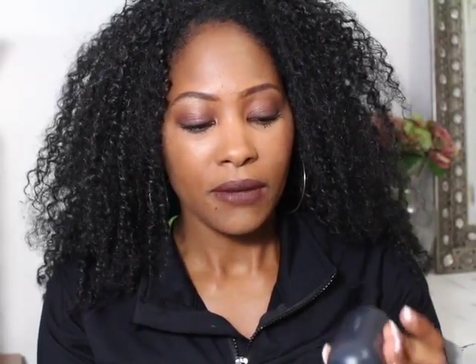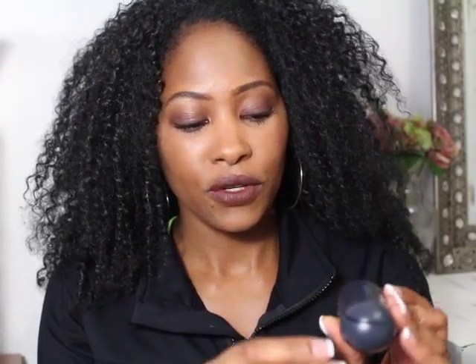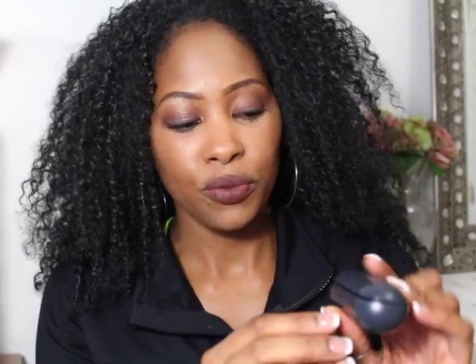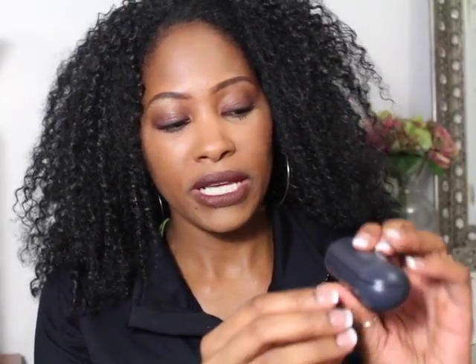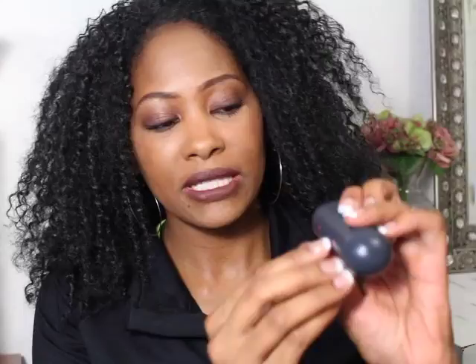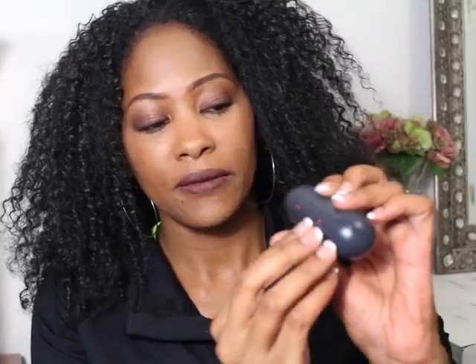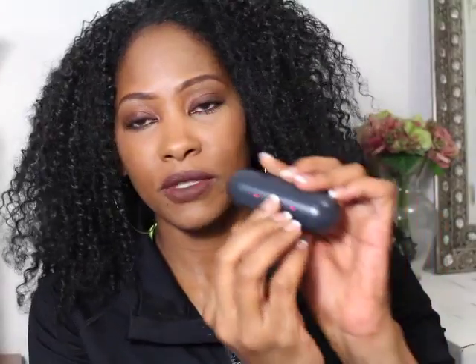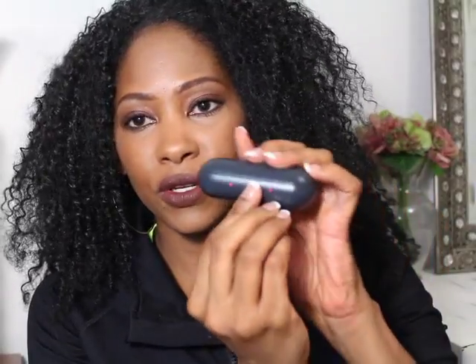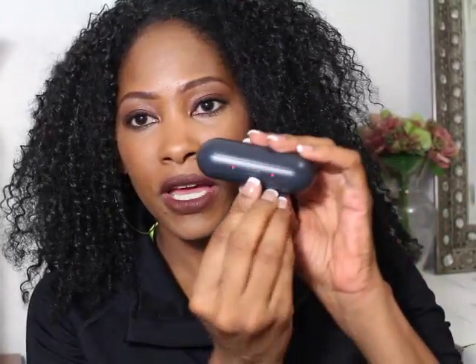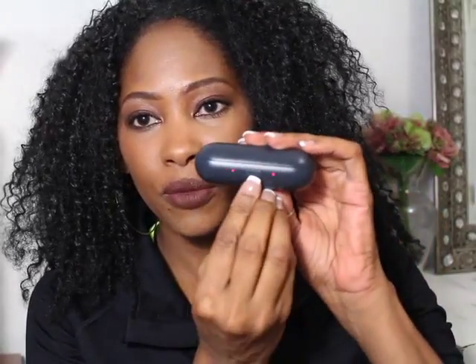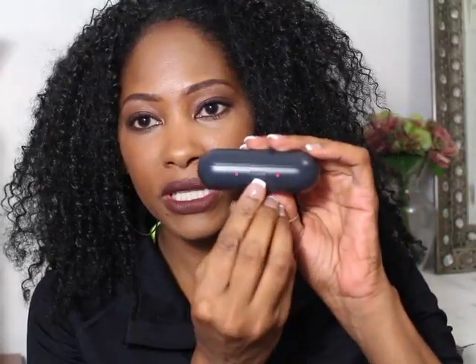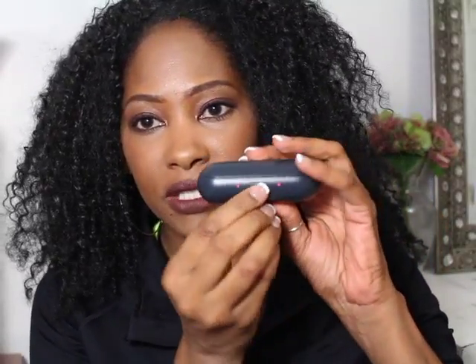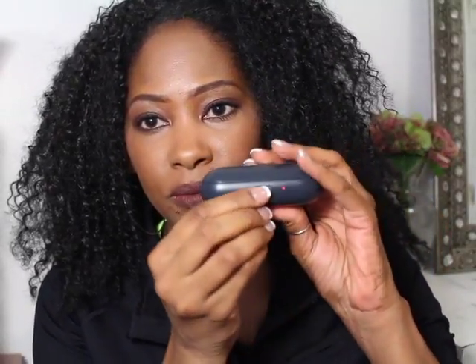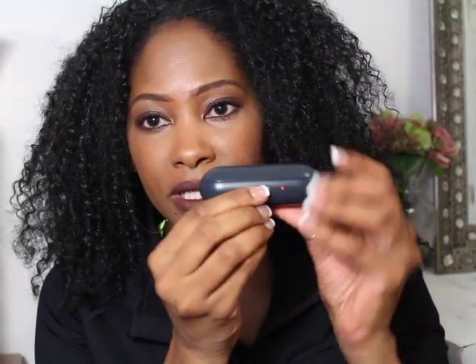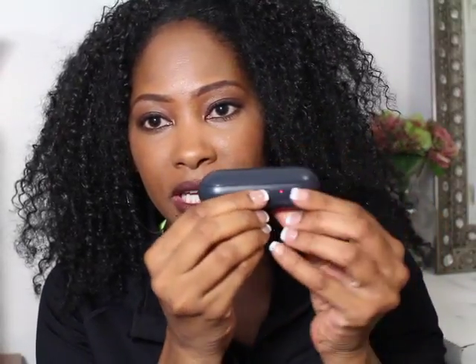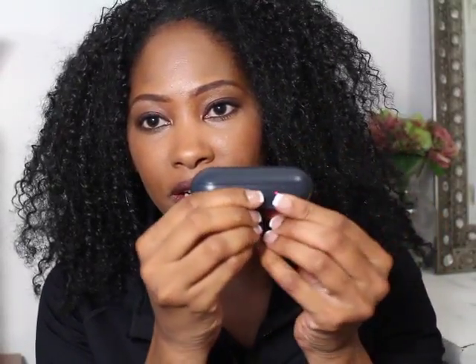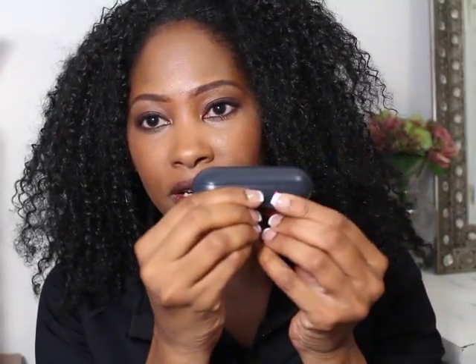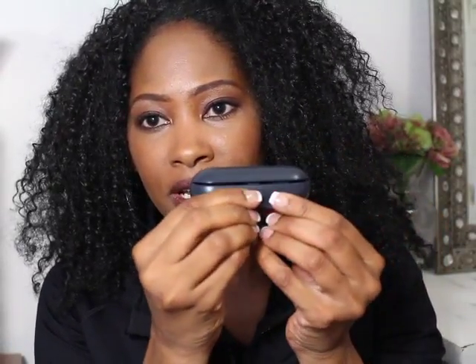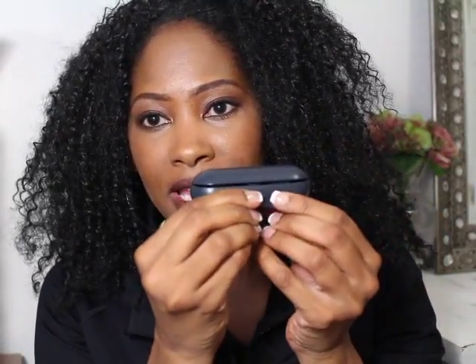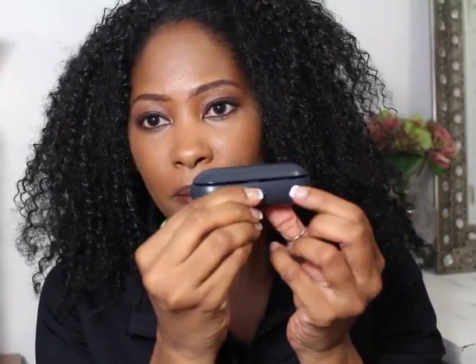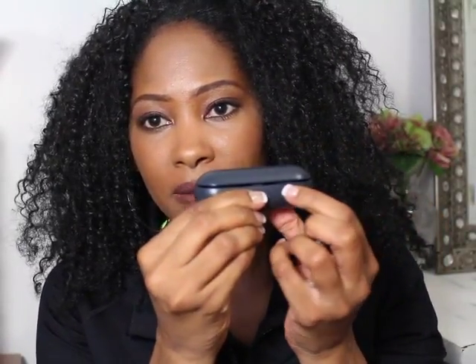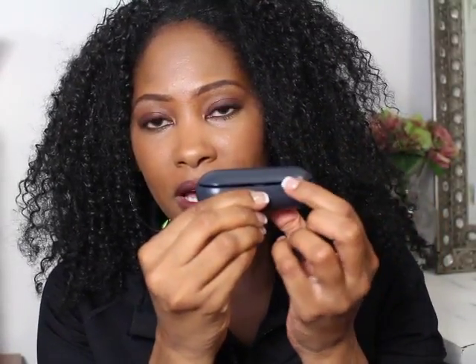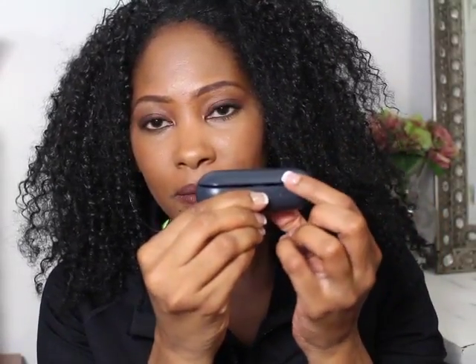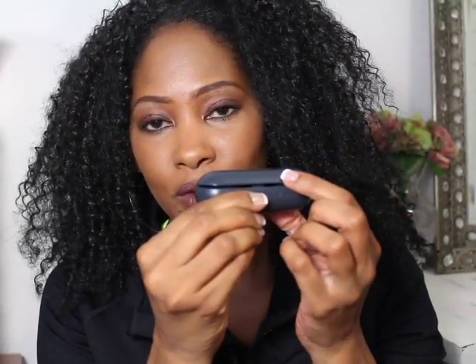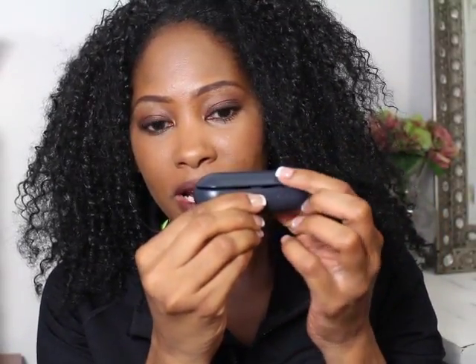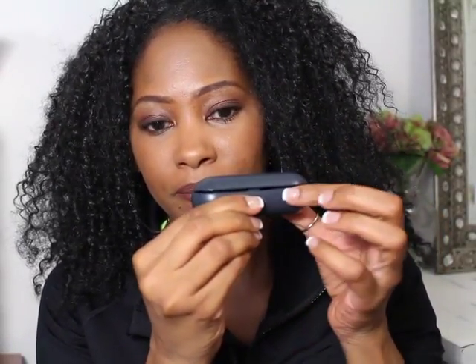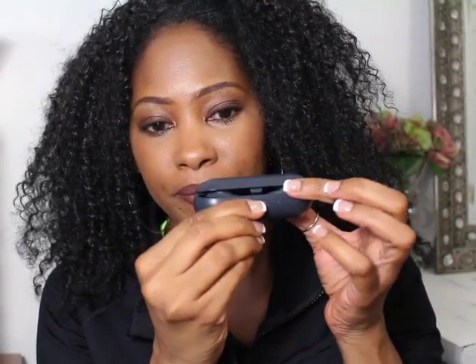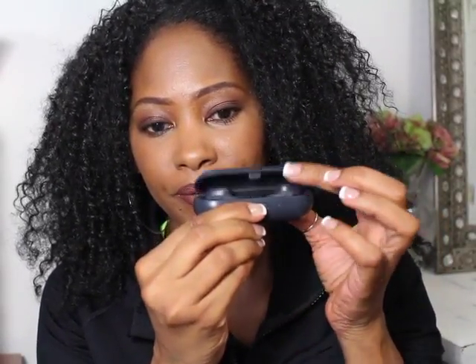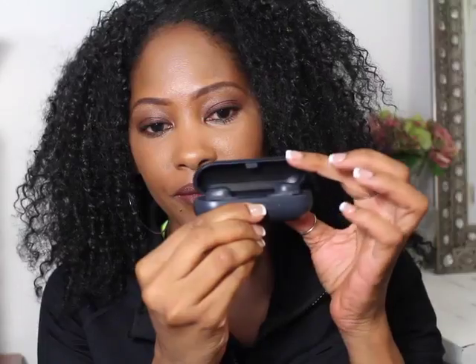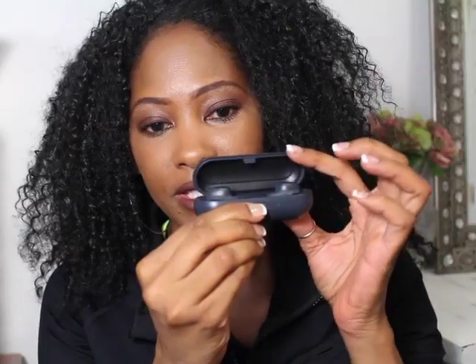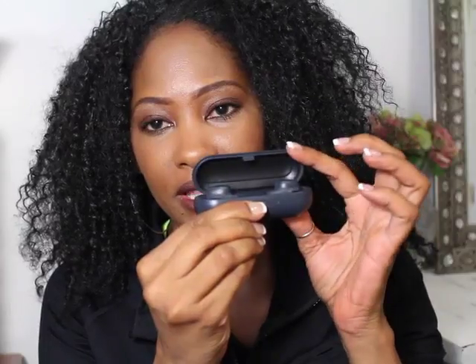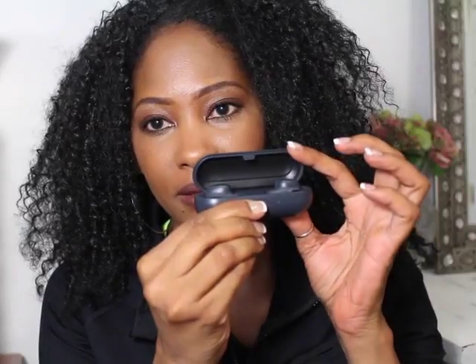So you press this little button here and that pops up. You see that?